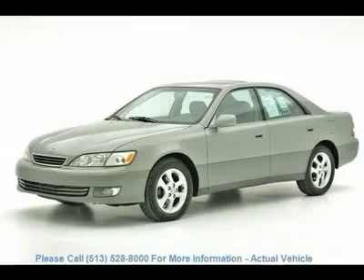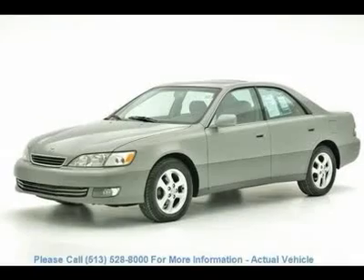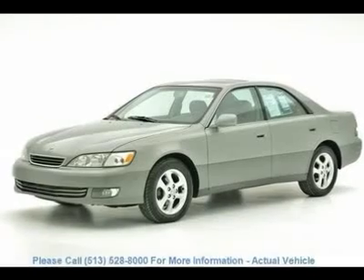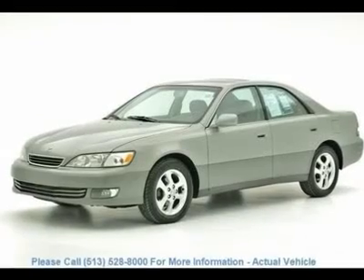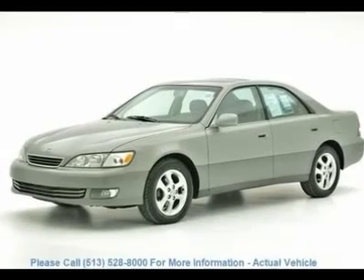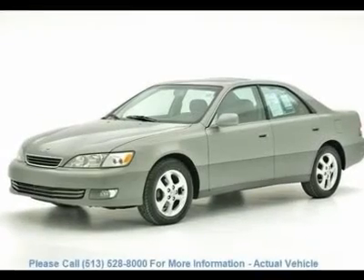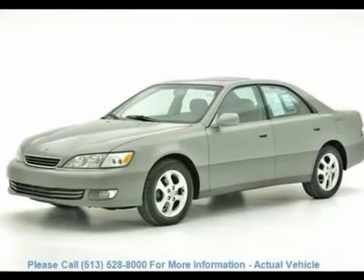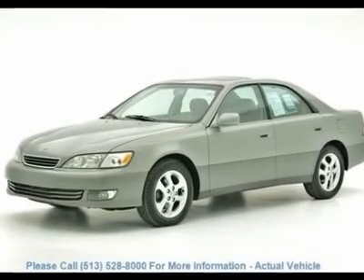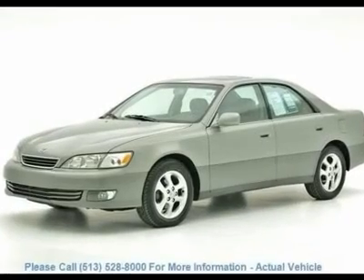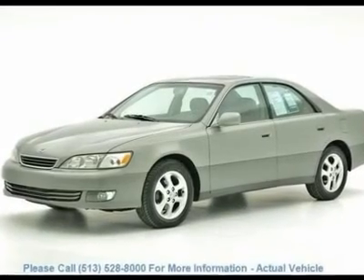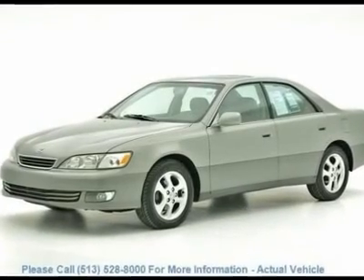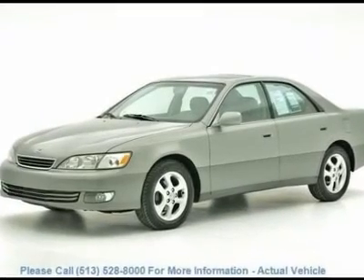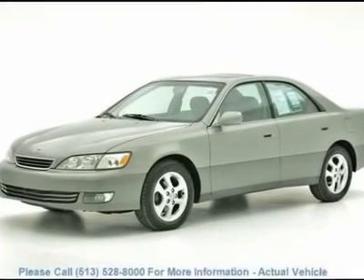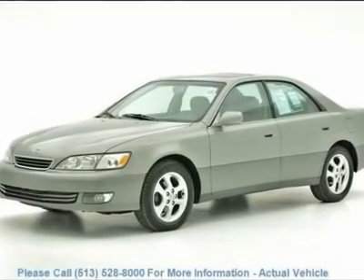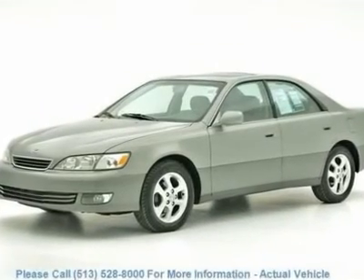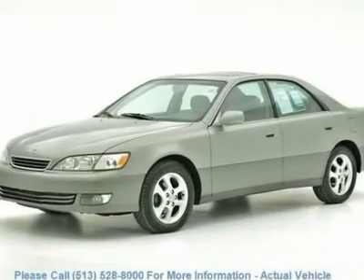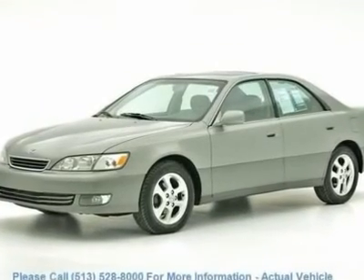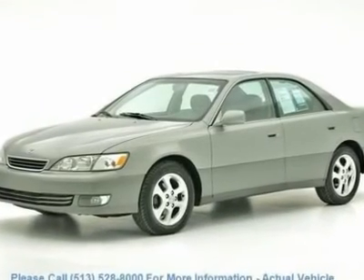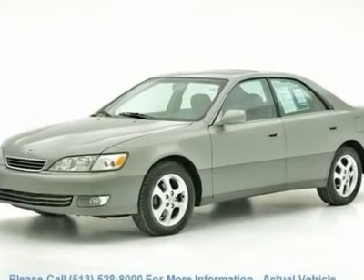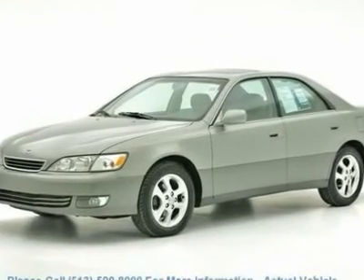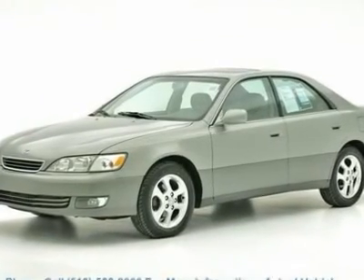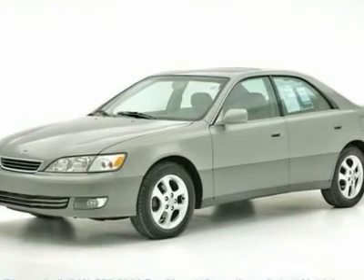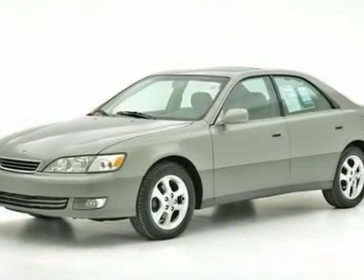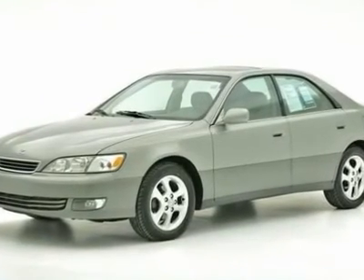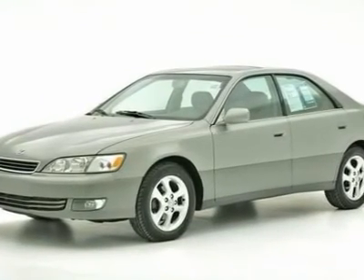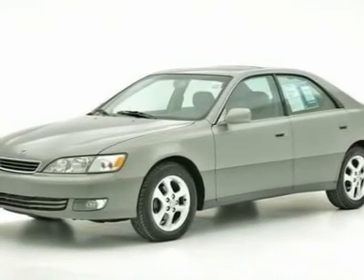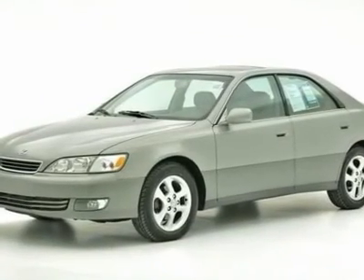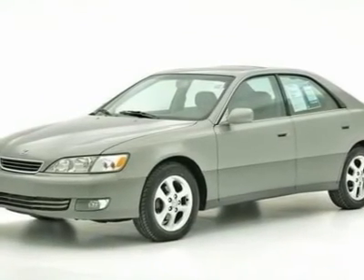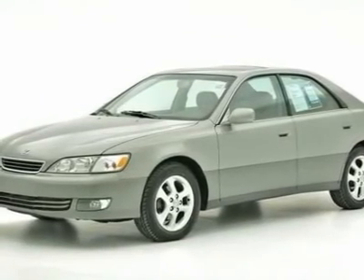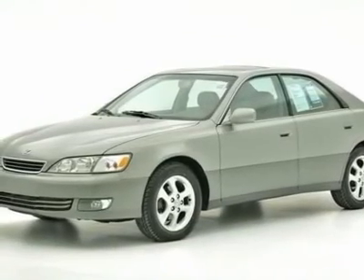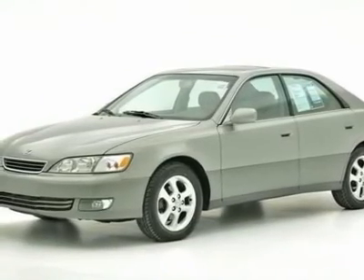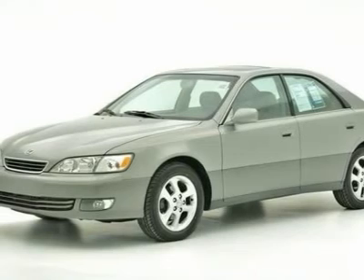This 2000 Lexus ES300 is a local trade-in and is Carfax Certified.